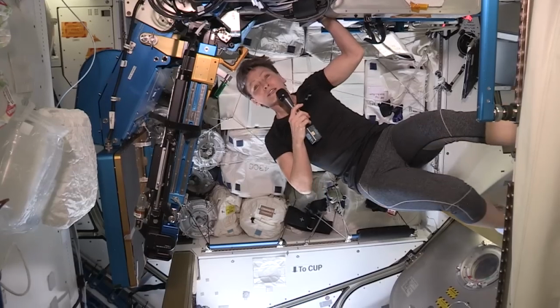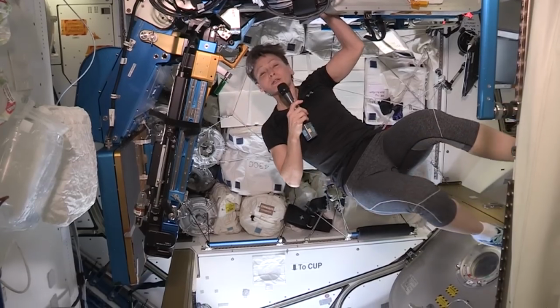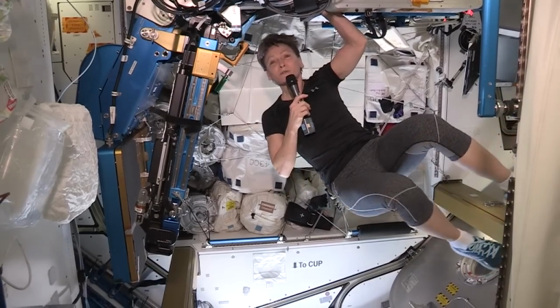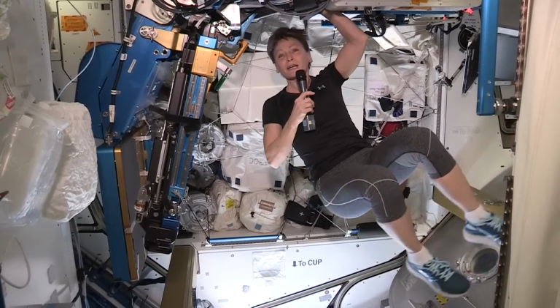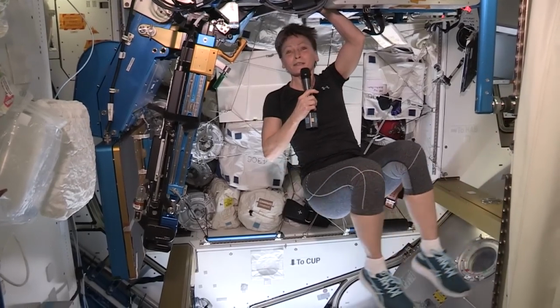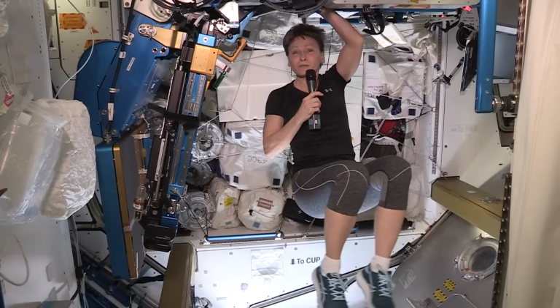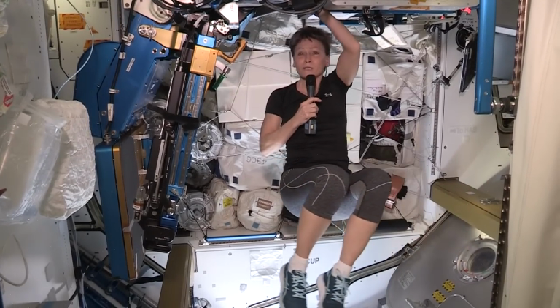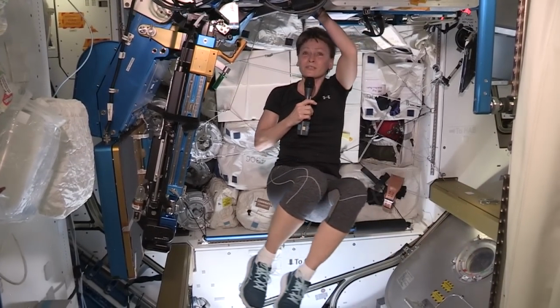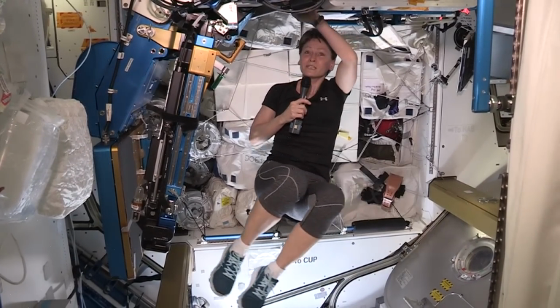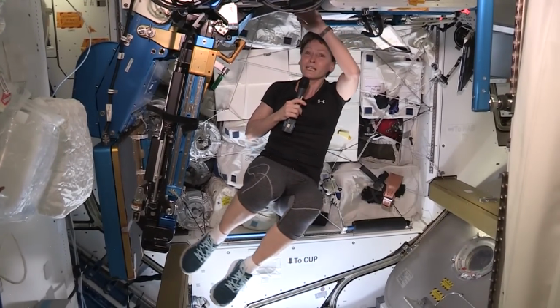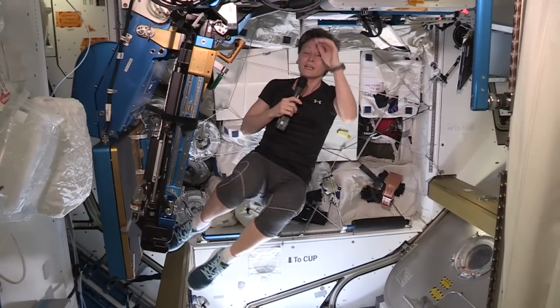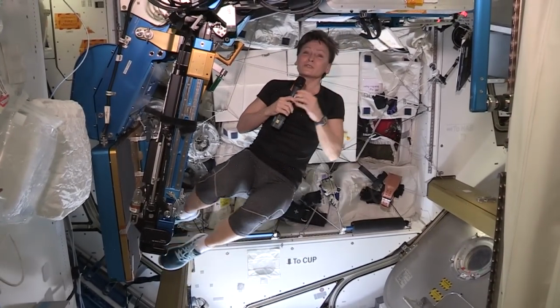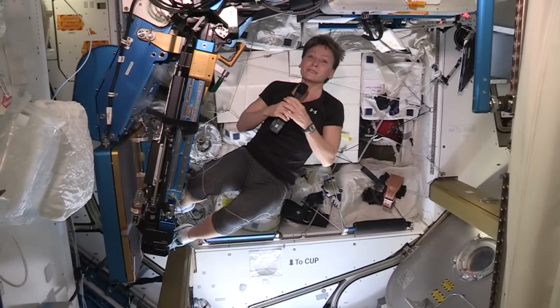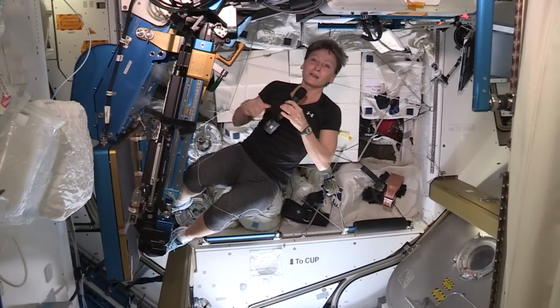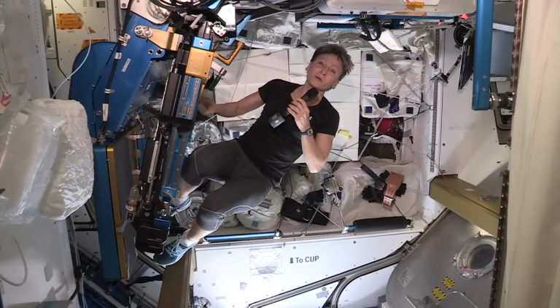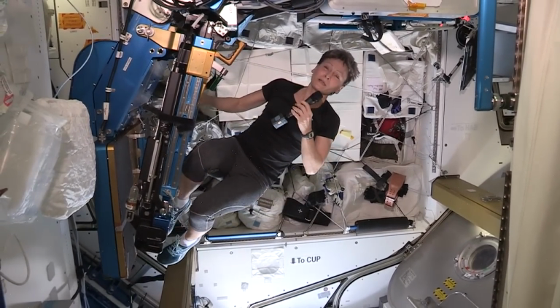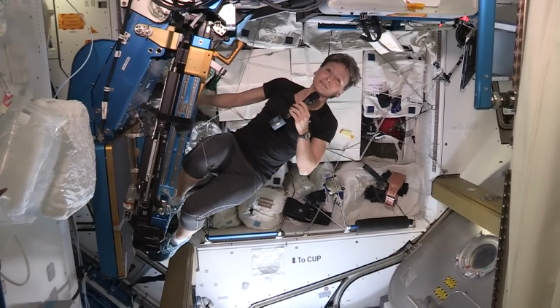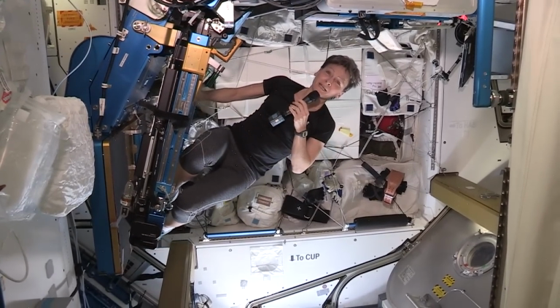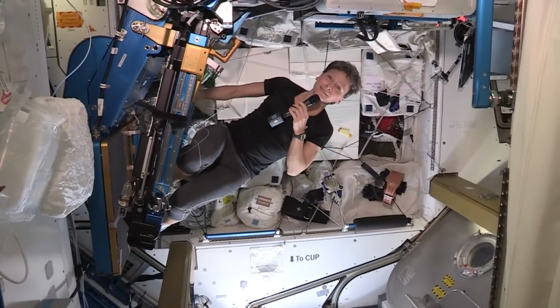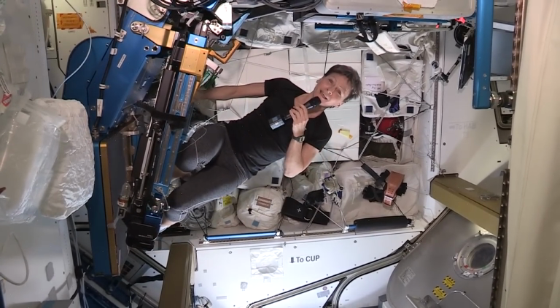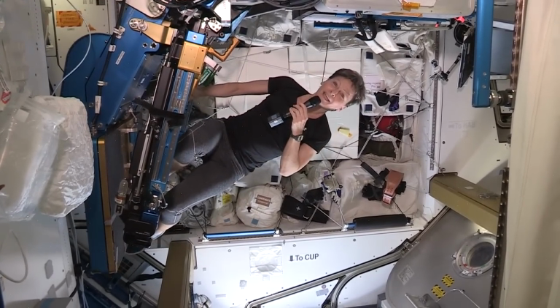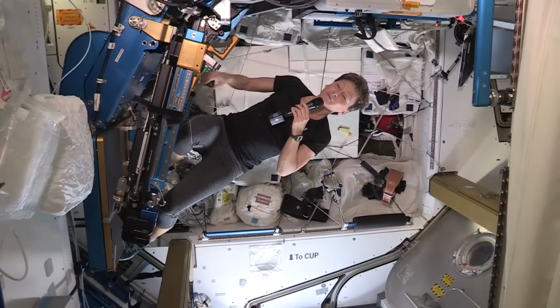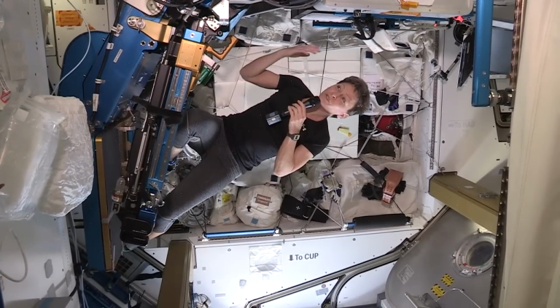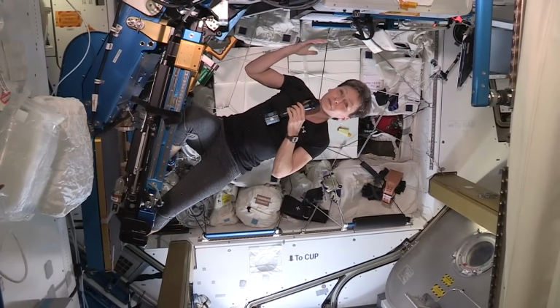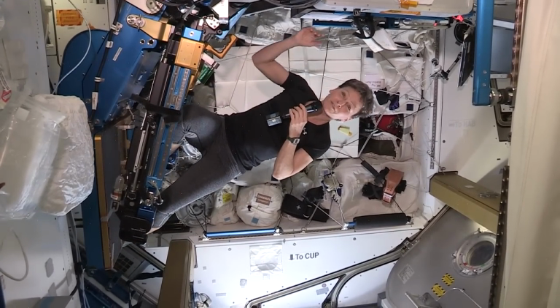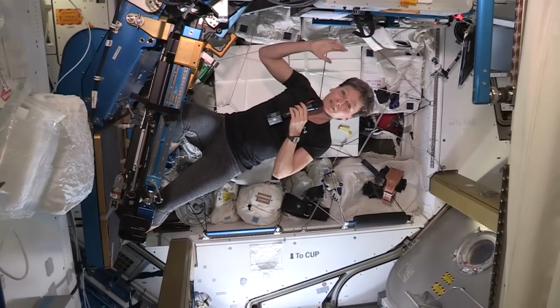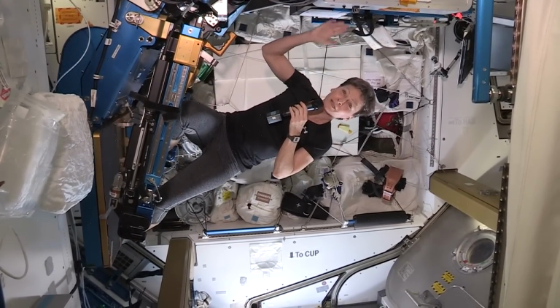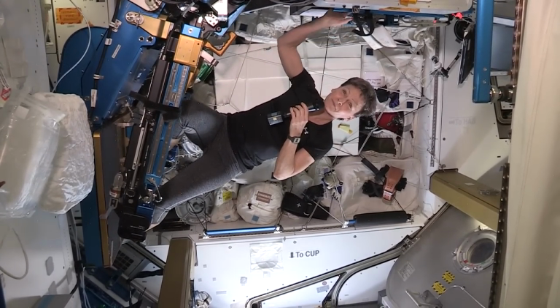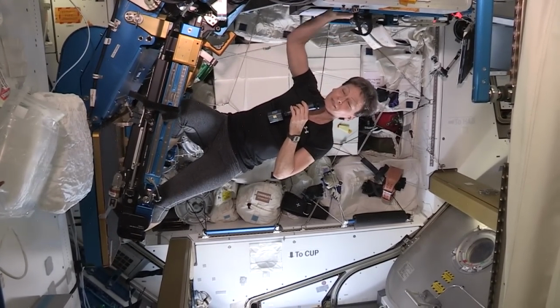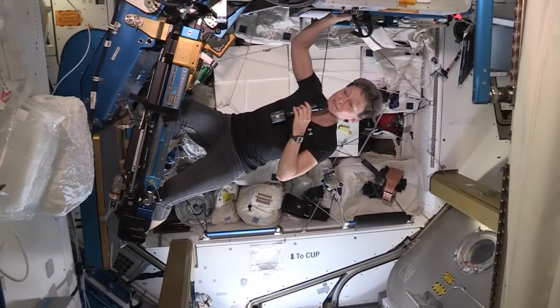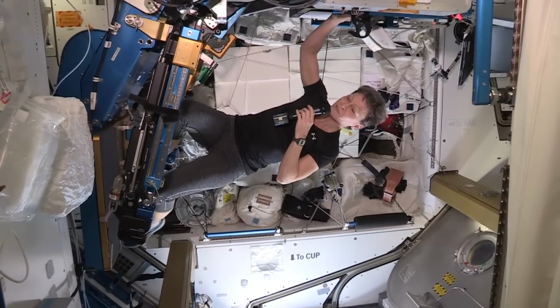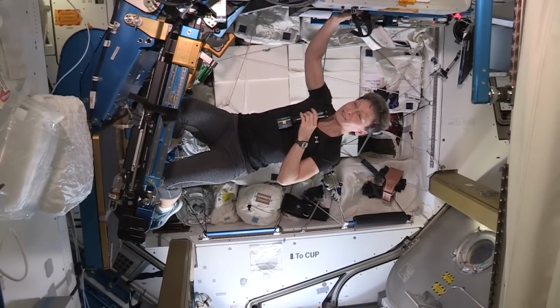We have to work out about two hours every day in order to maintain our bone and muscle mass. And this is my favorite — the ARED, the resistive exercise device.